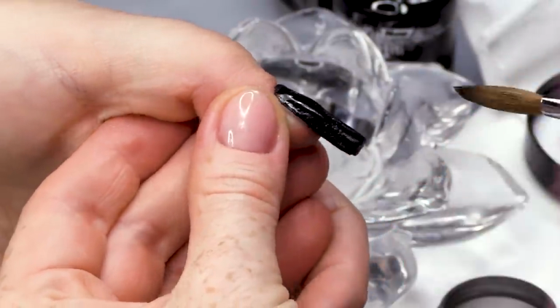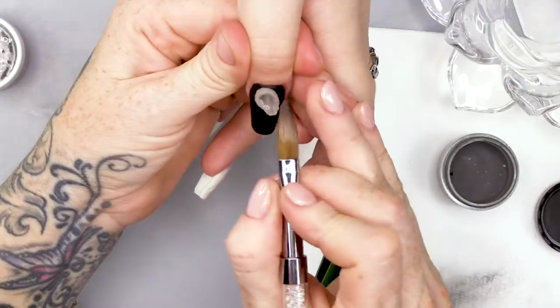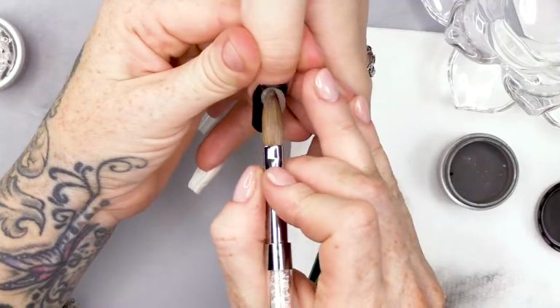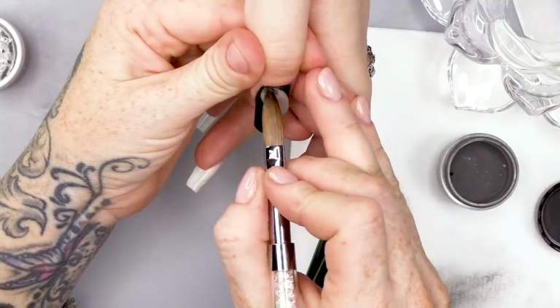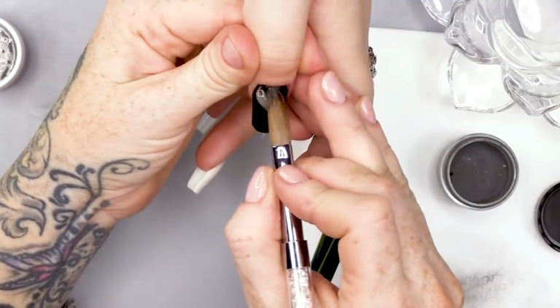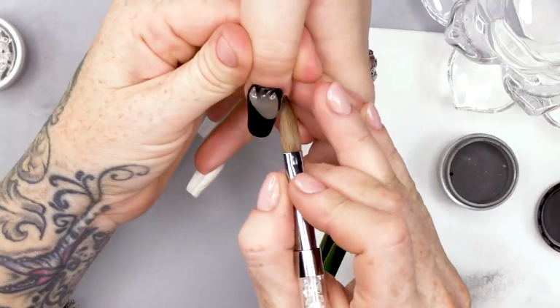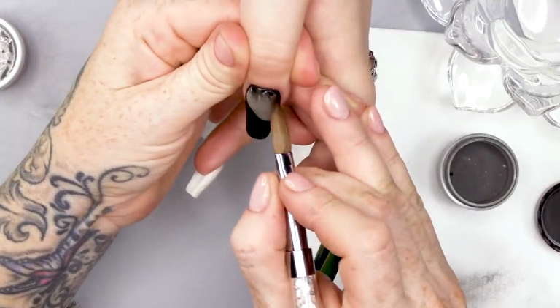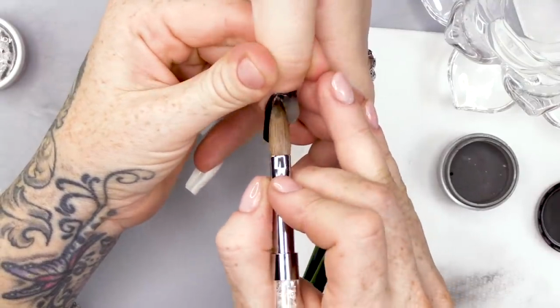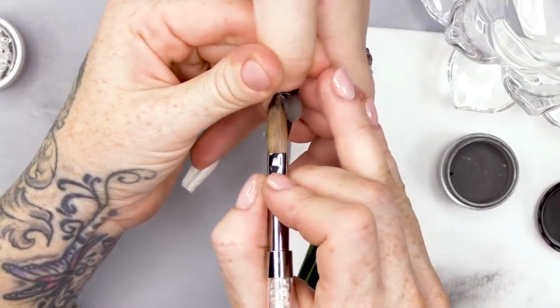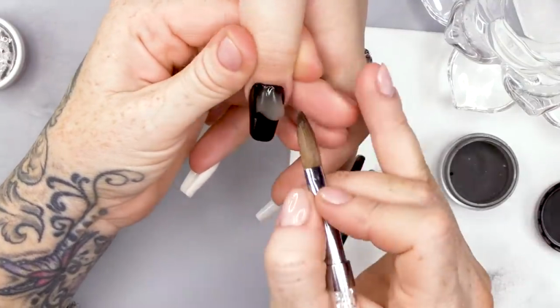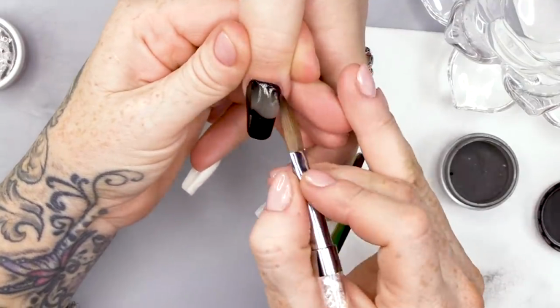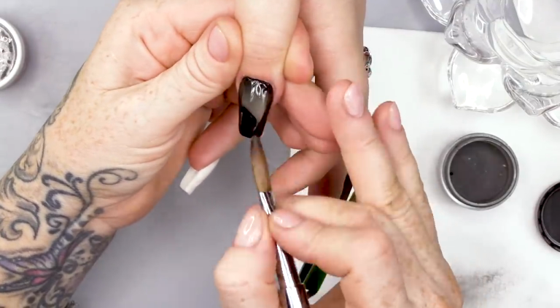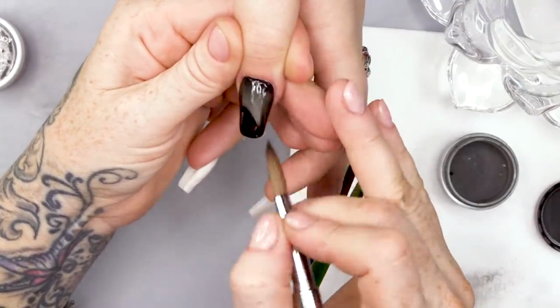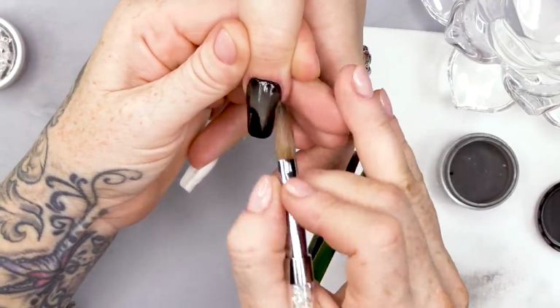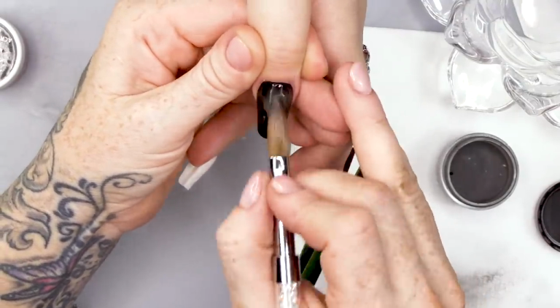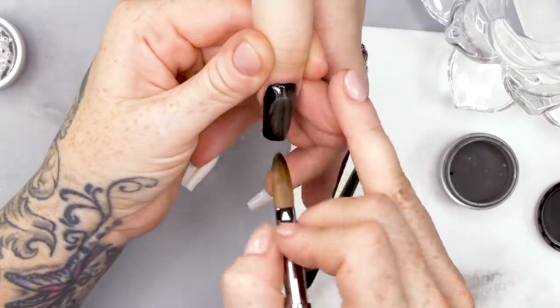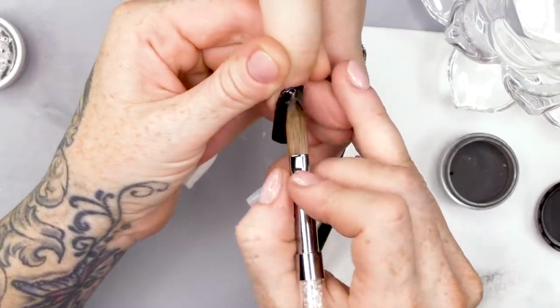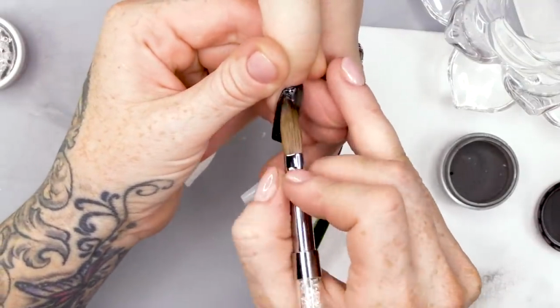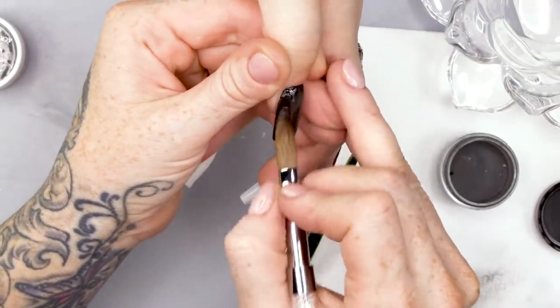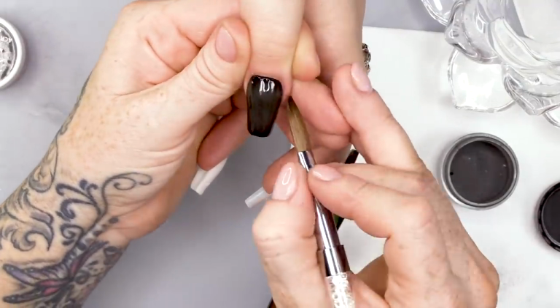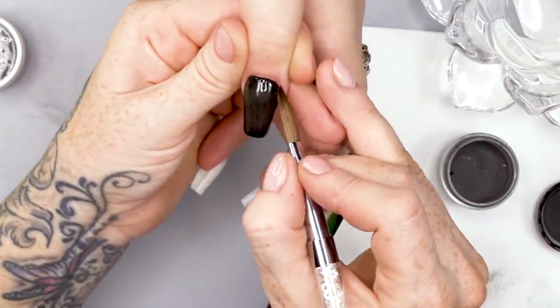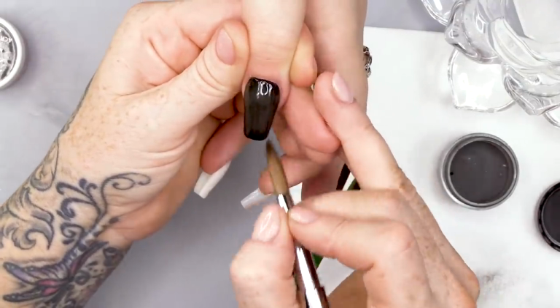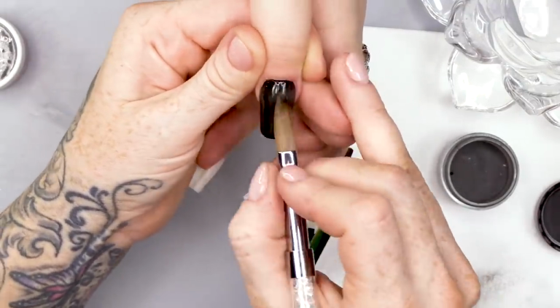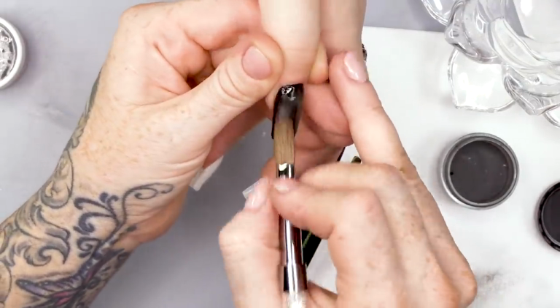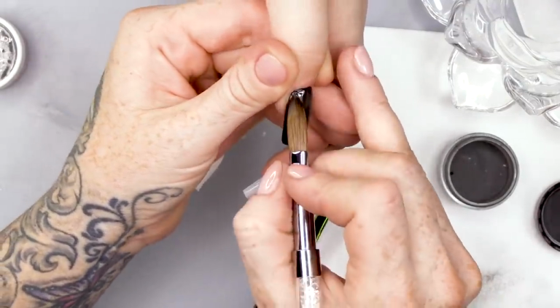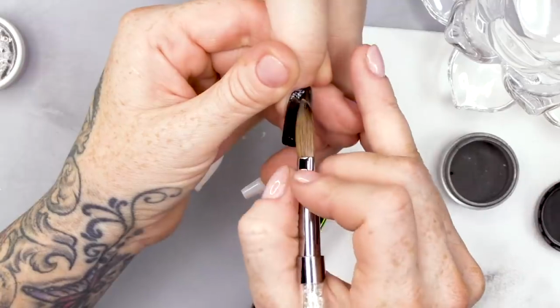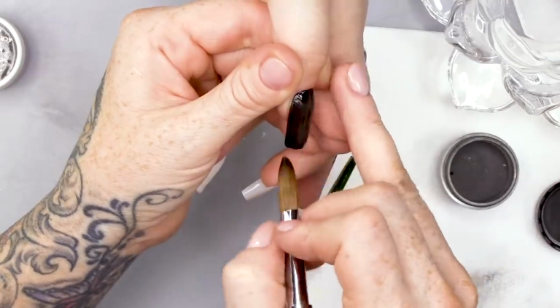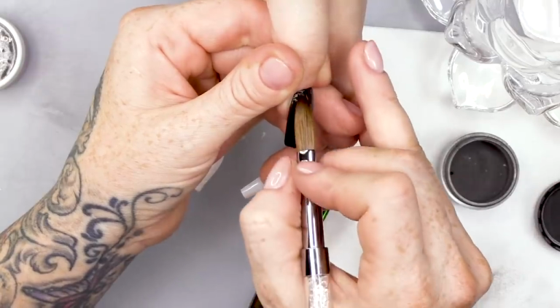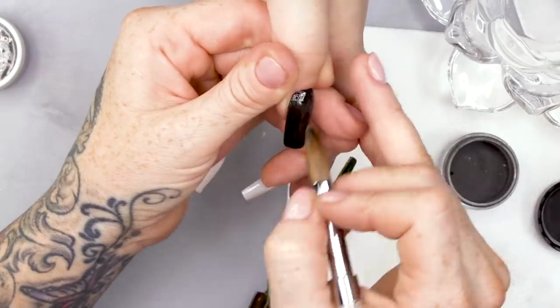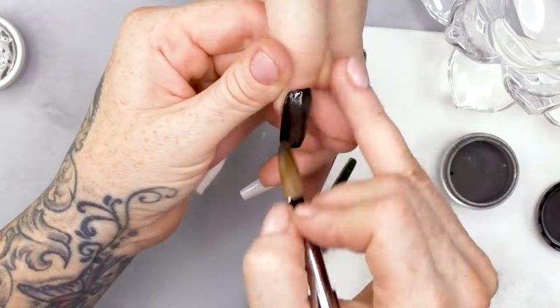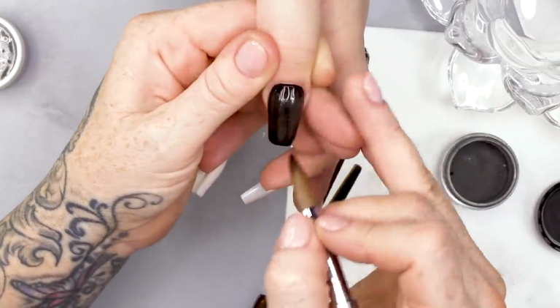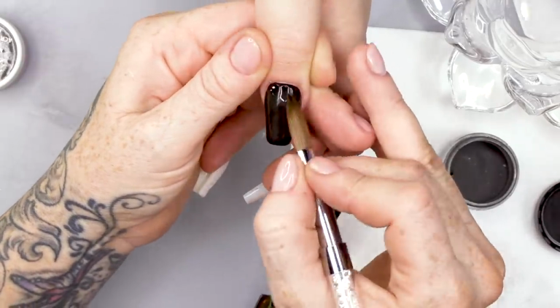We're gonna encapsulate now with clear. This is crystal clear — this is gonna give strength and gonna build your apex.